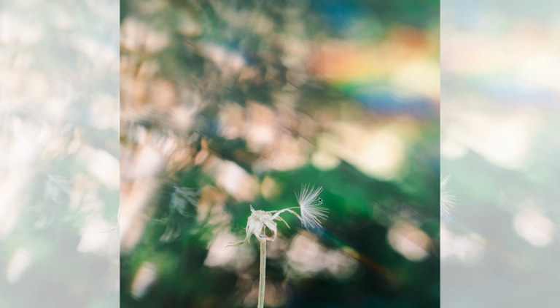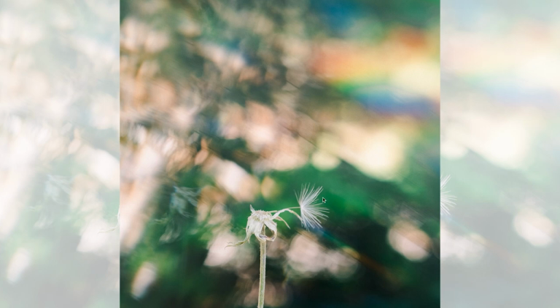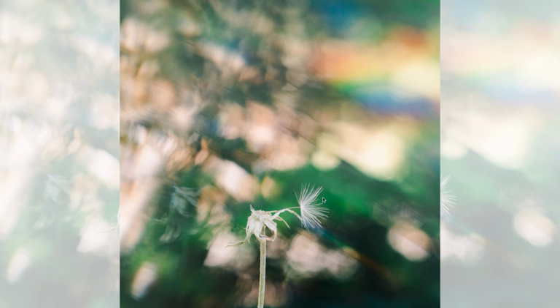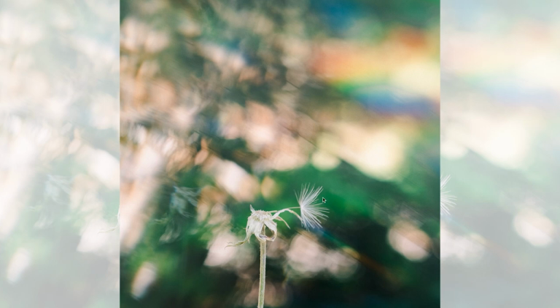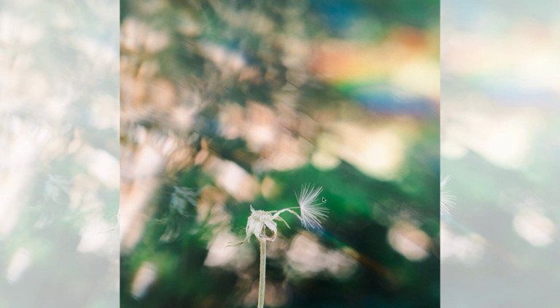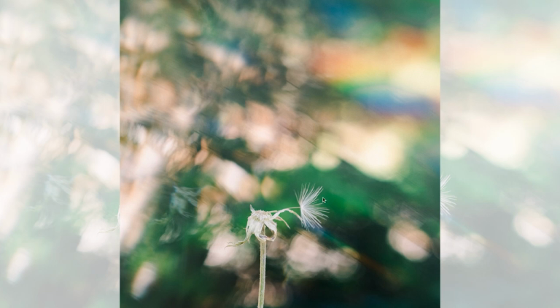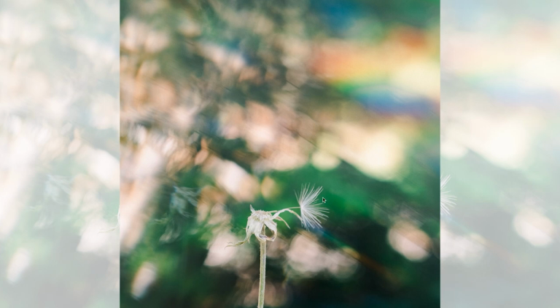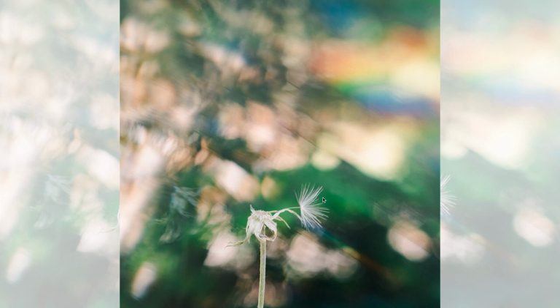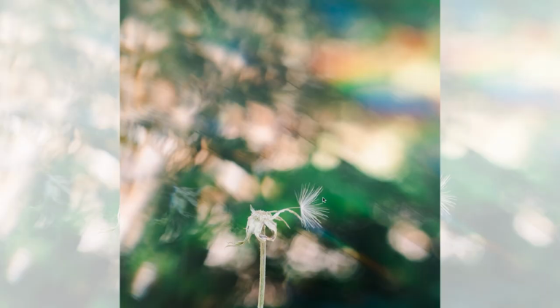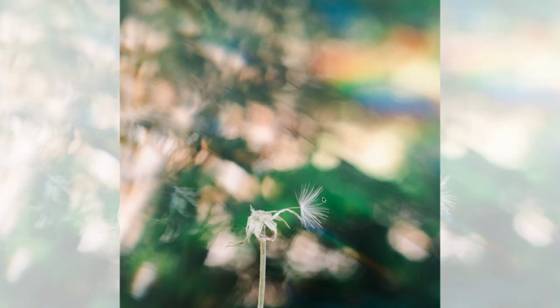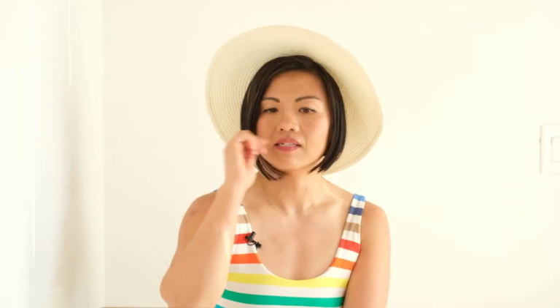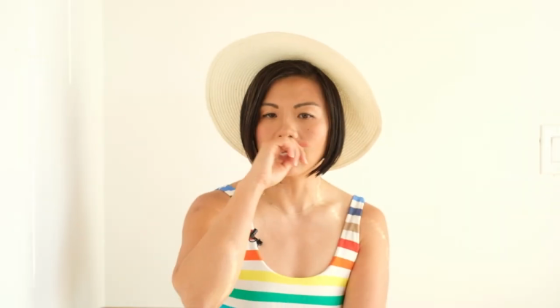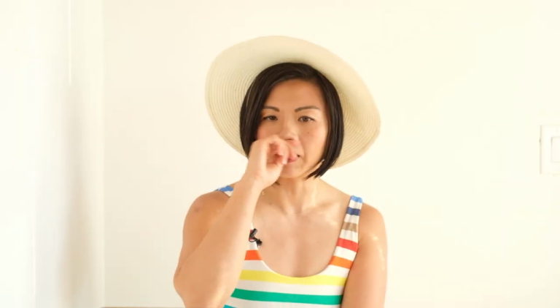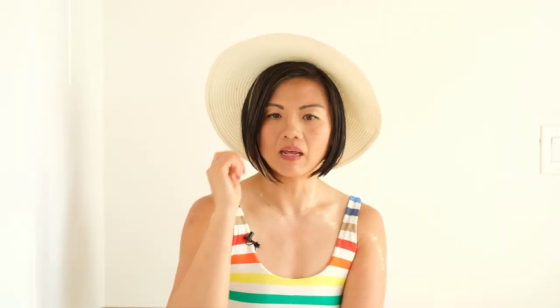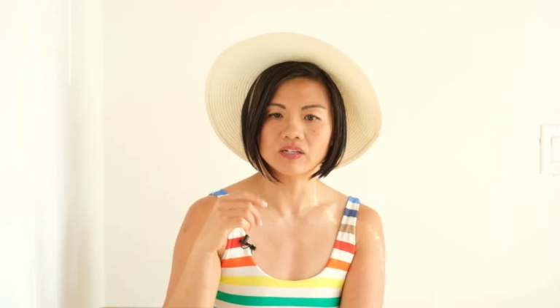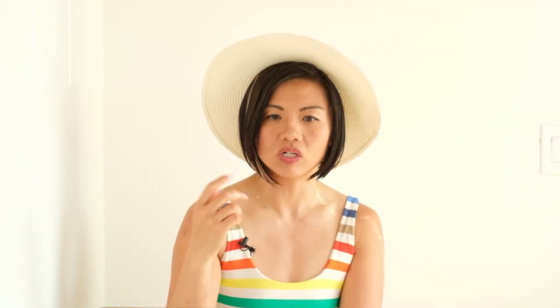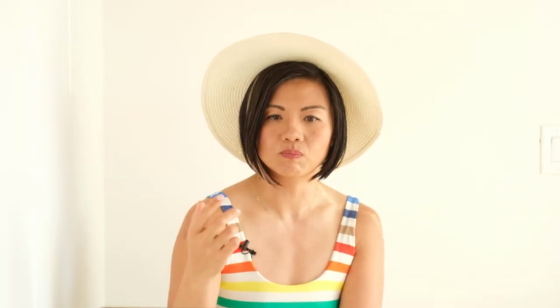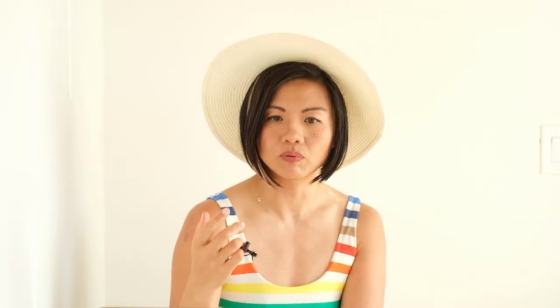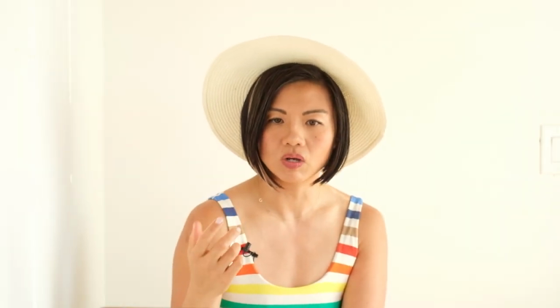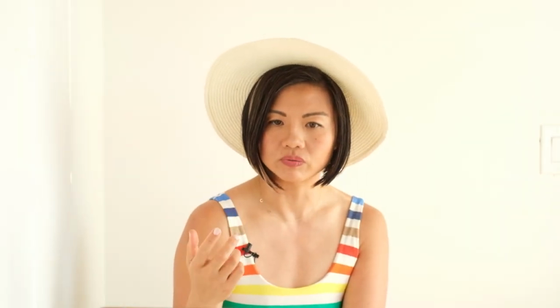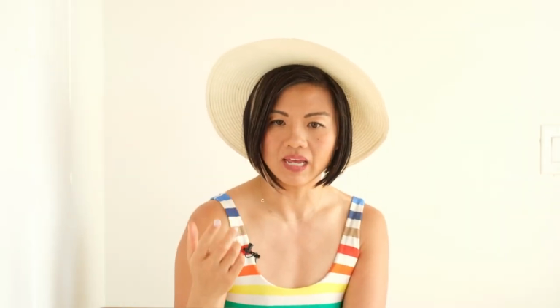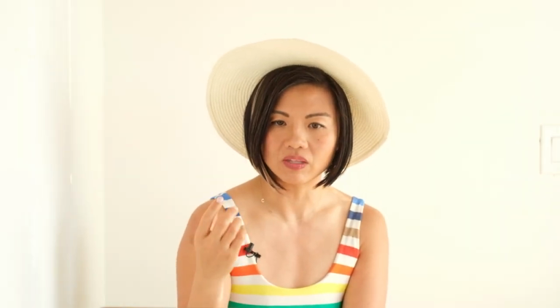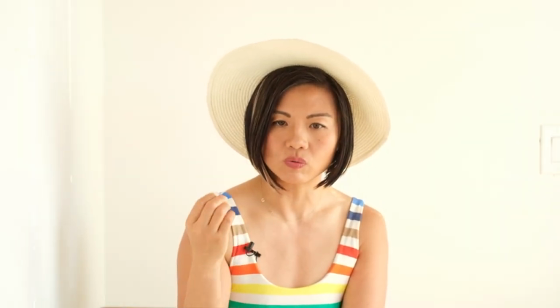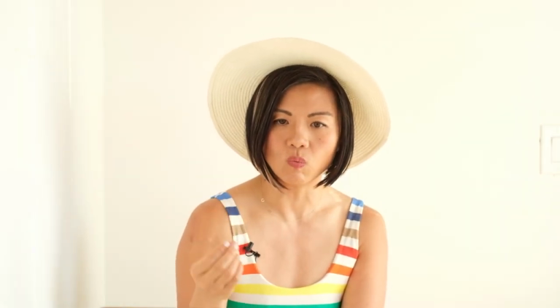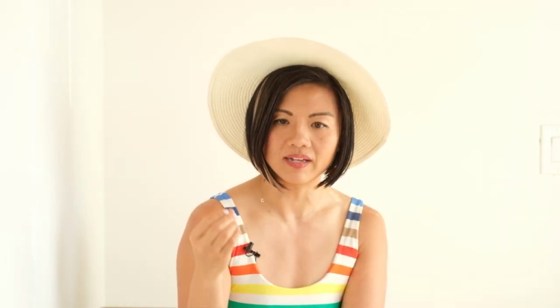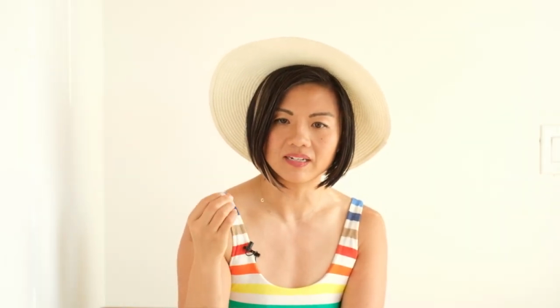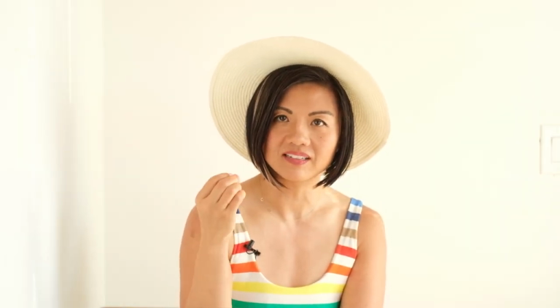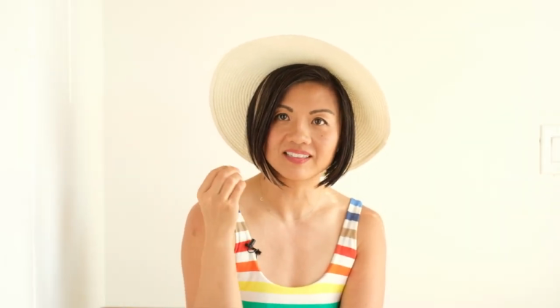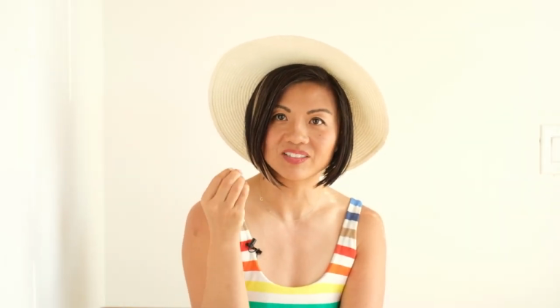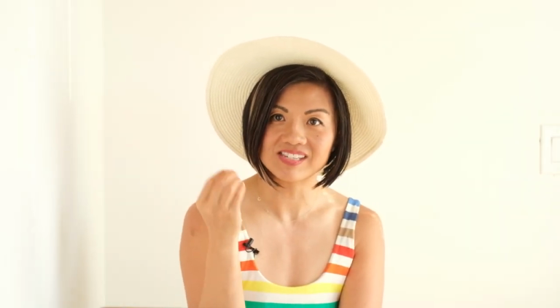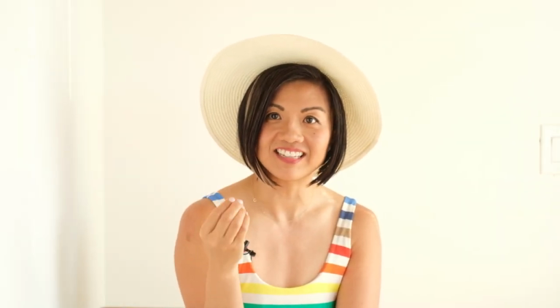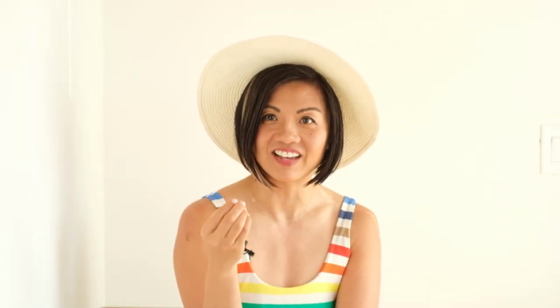This was from a dandelion that my son had just blown, and there was one little seed left.